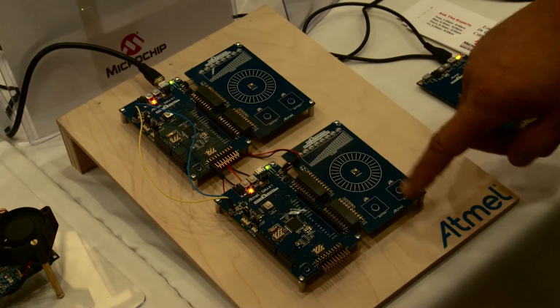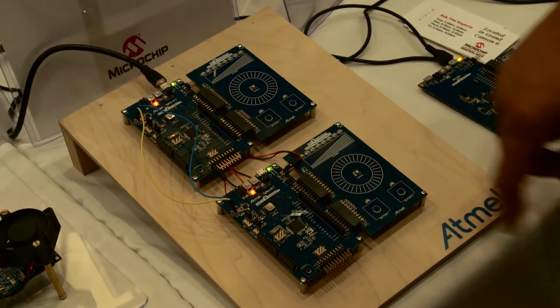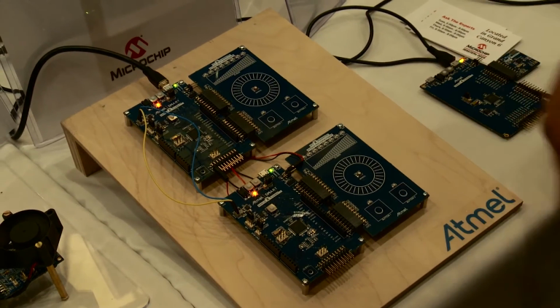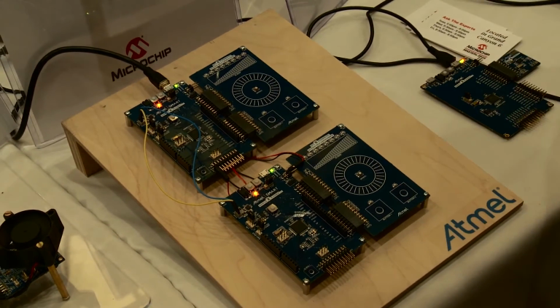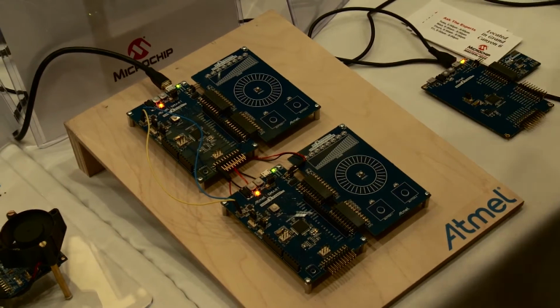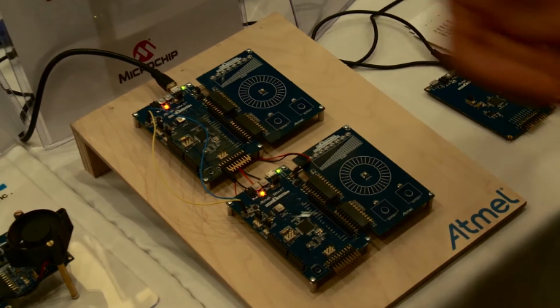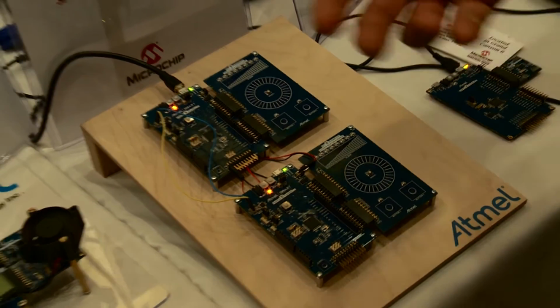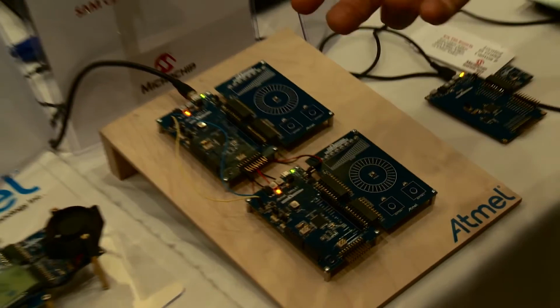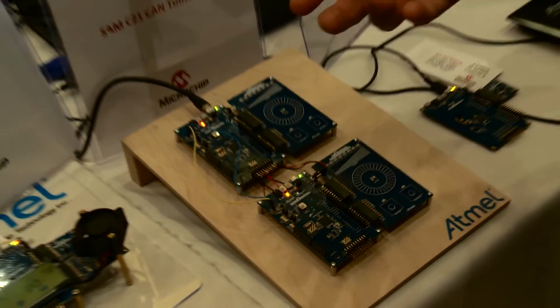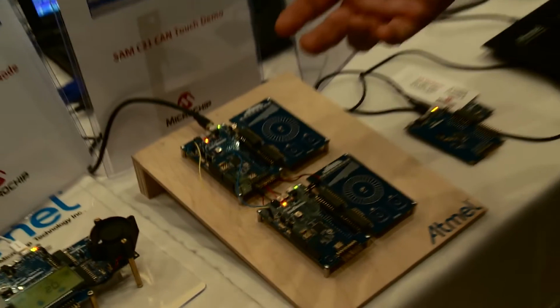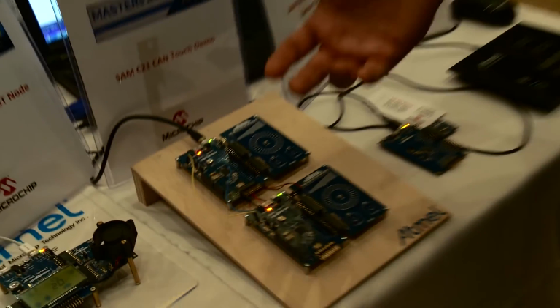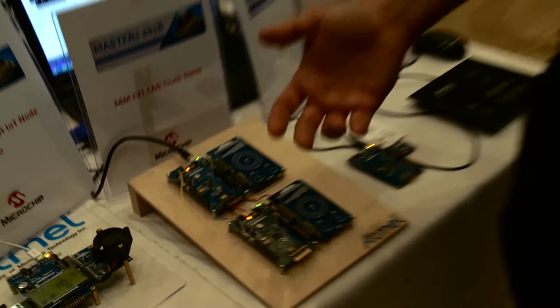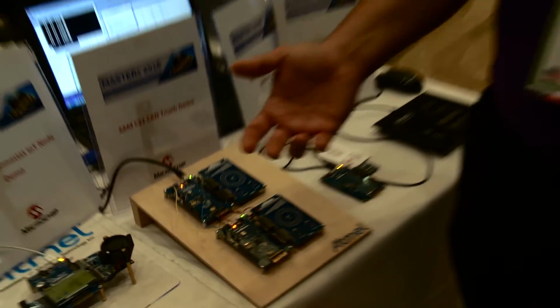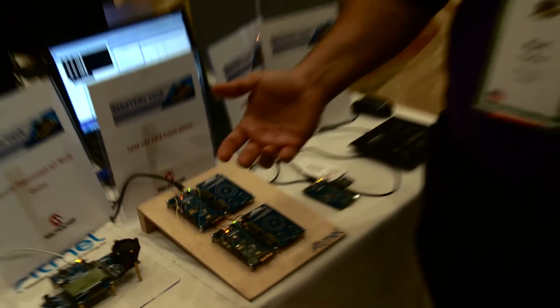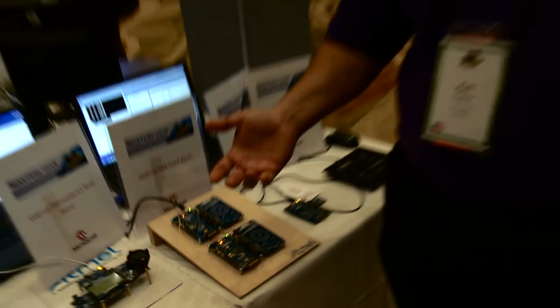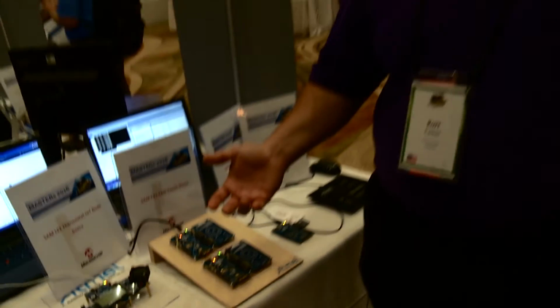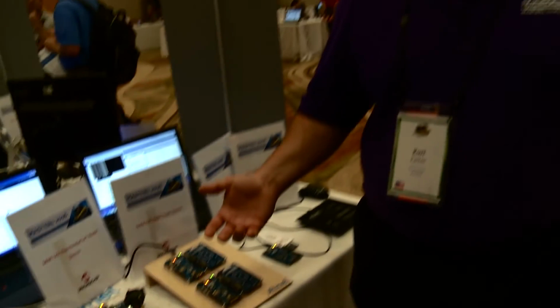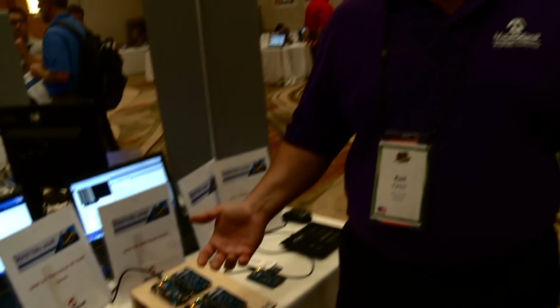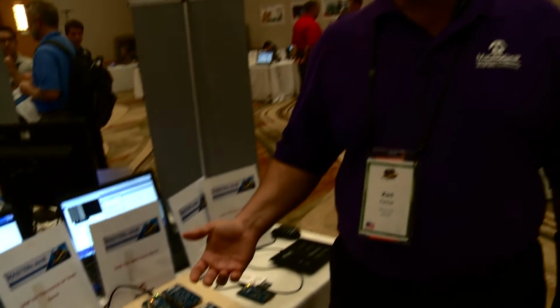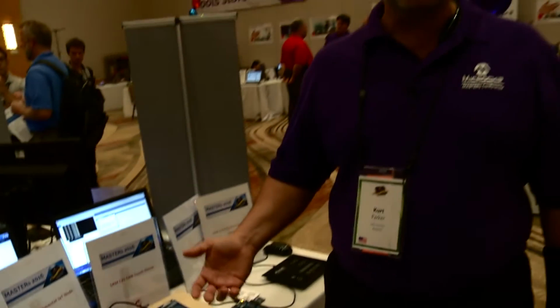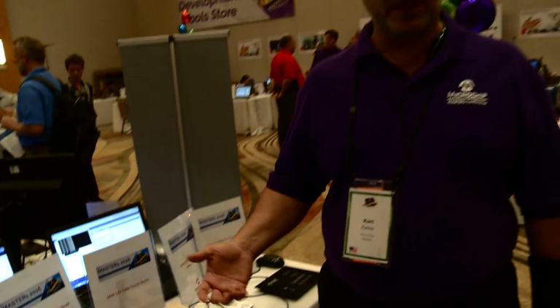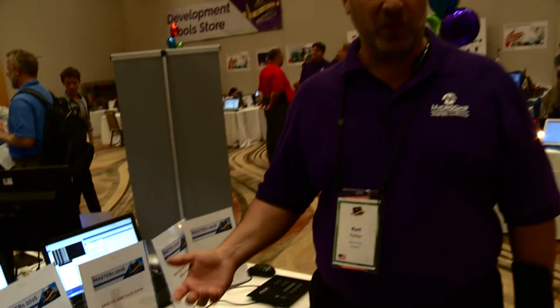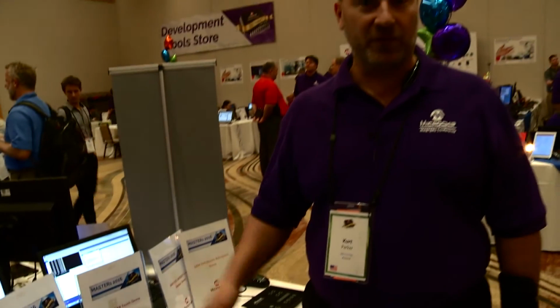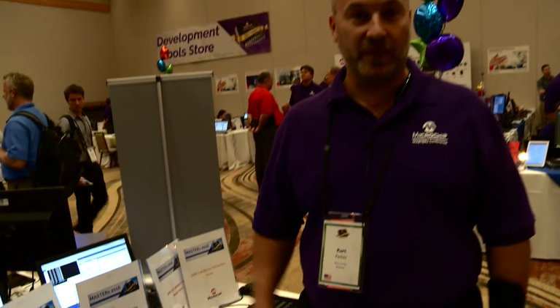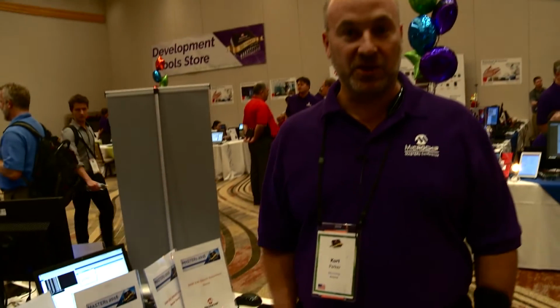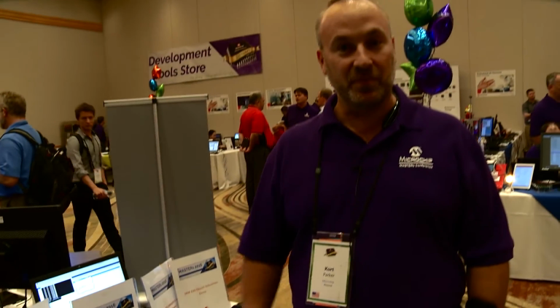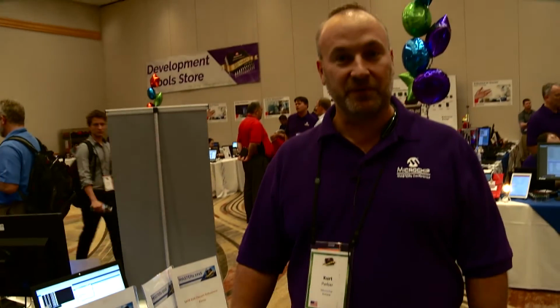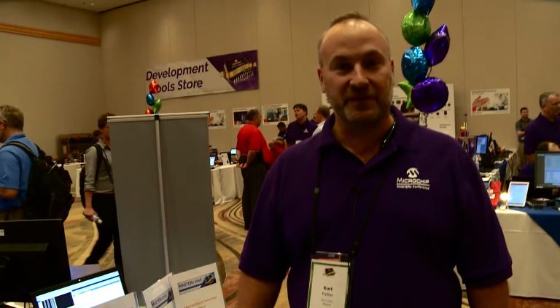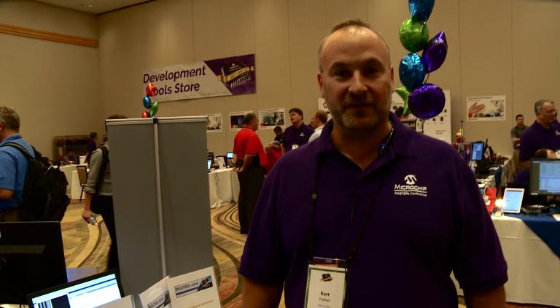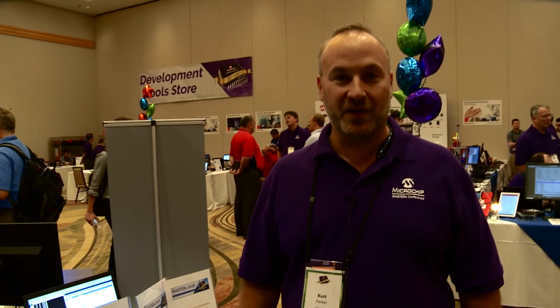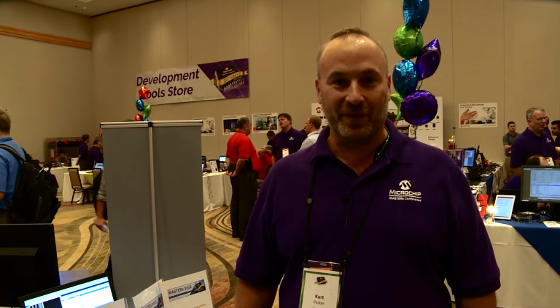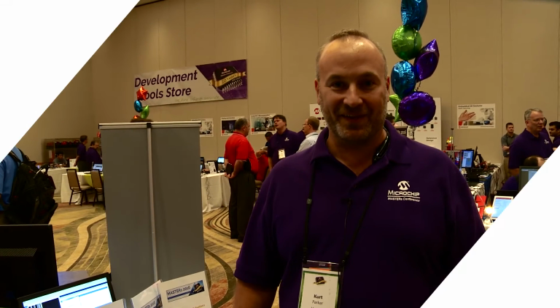Both of these boards and the software are available now. If you'd like more information please visit us on our website.